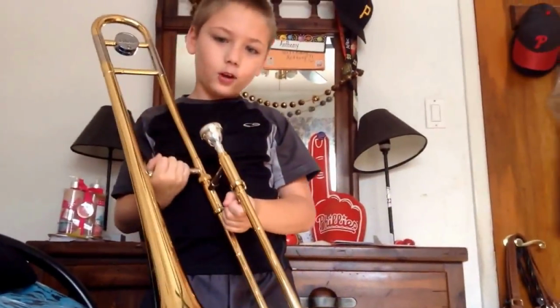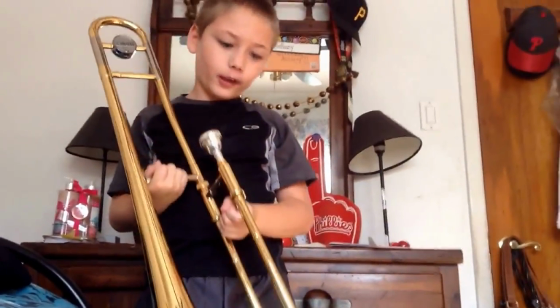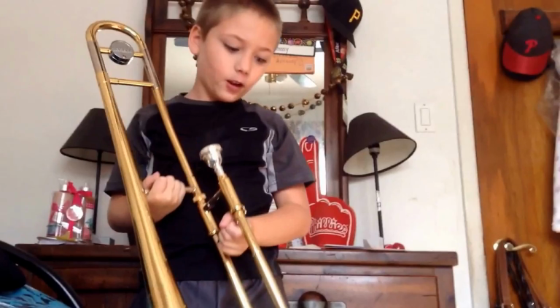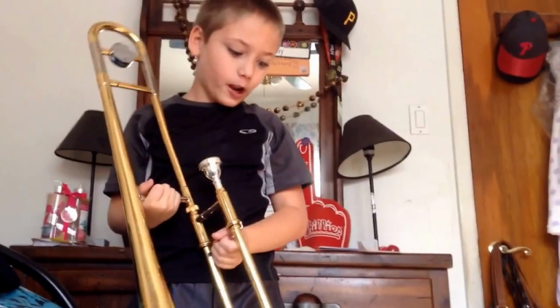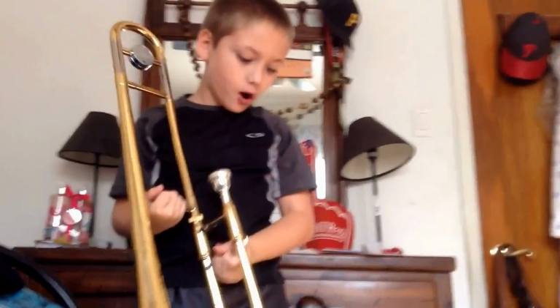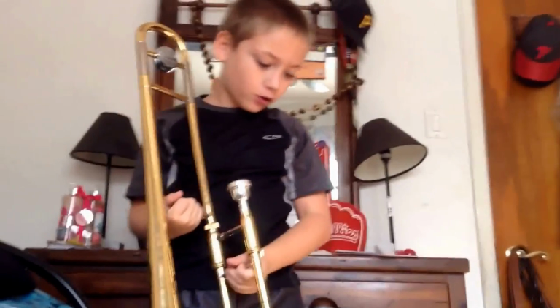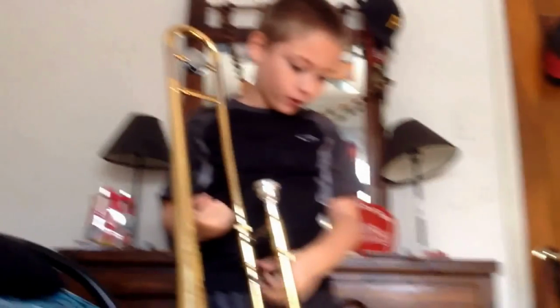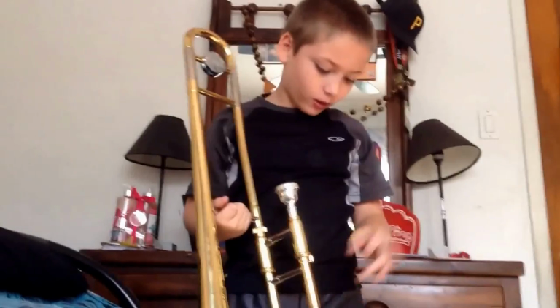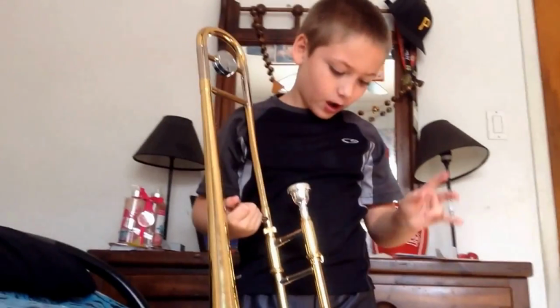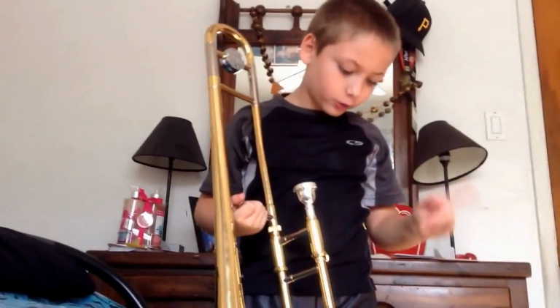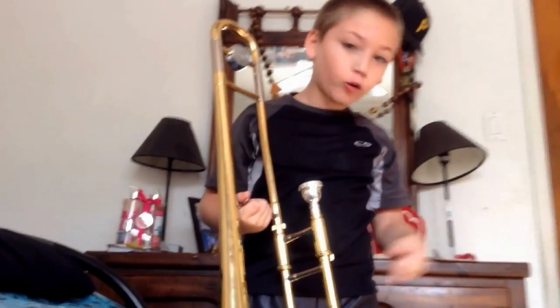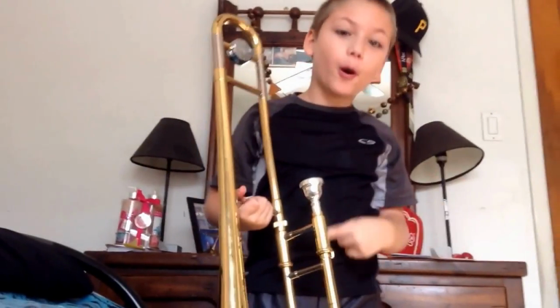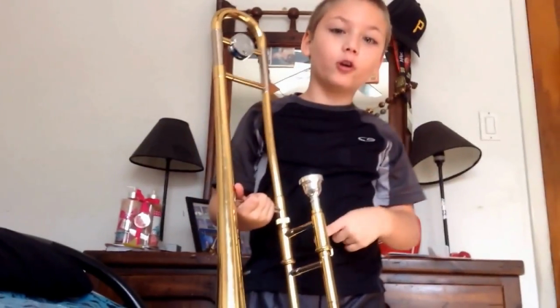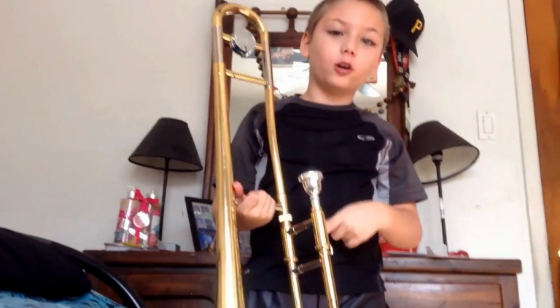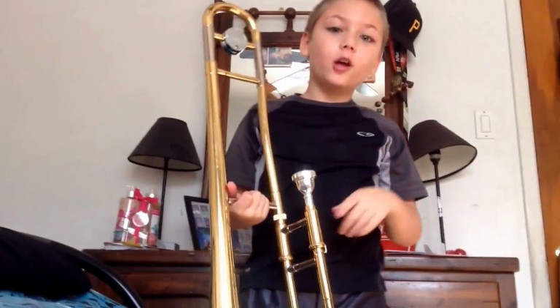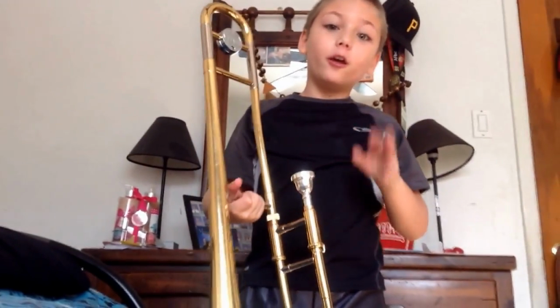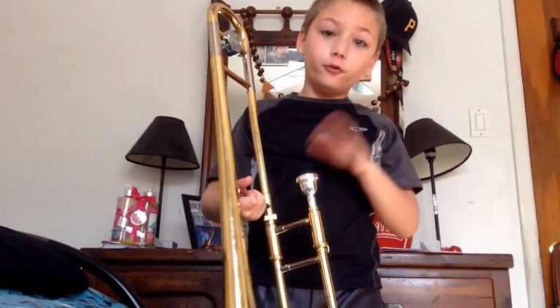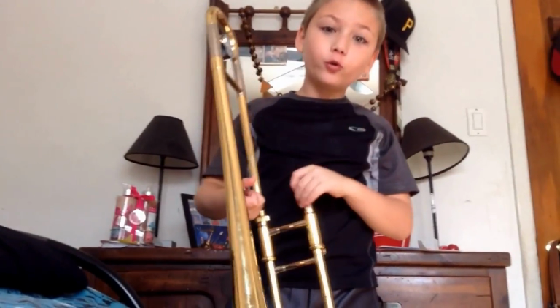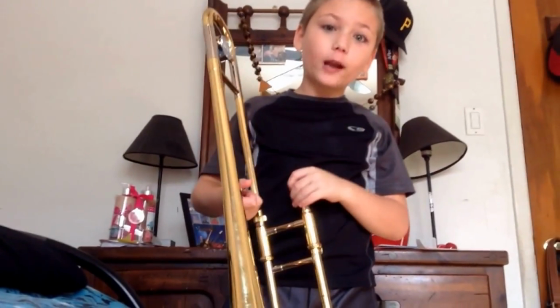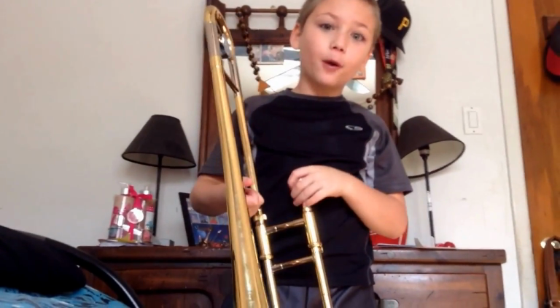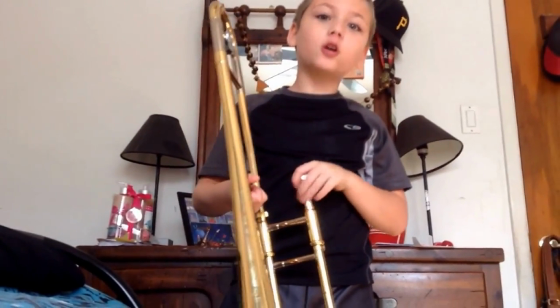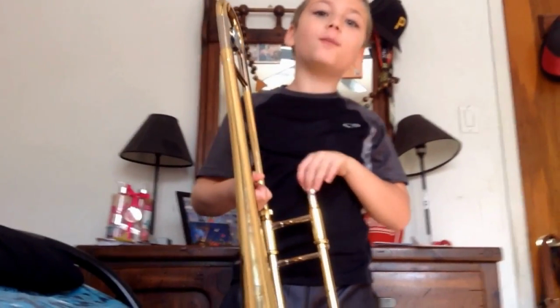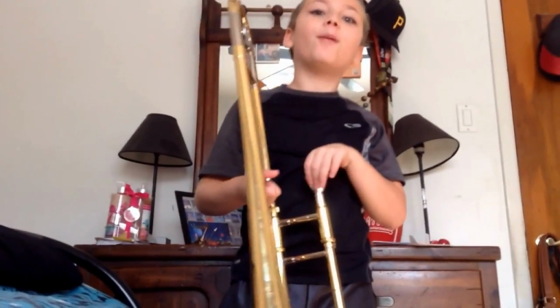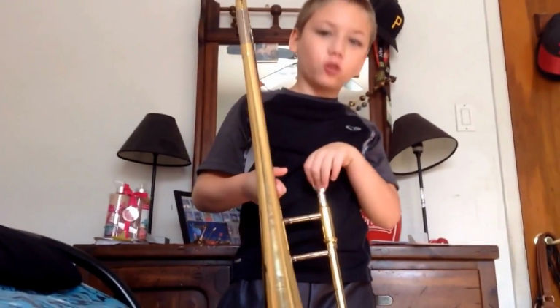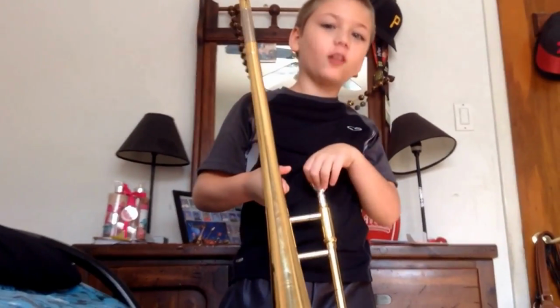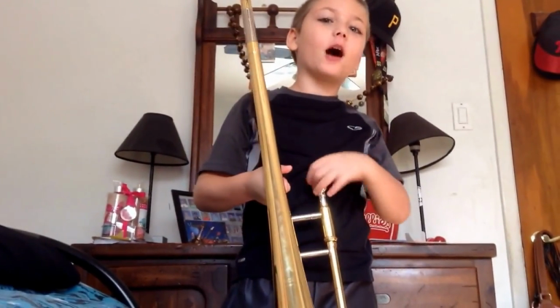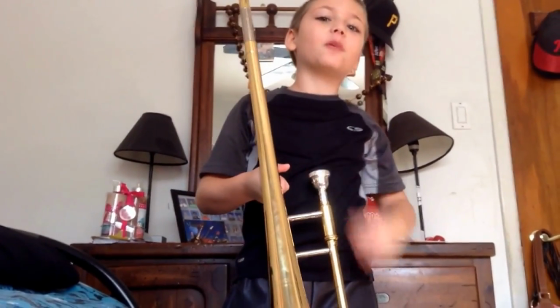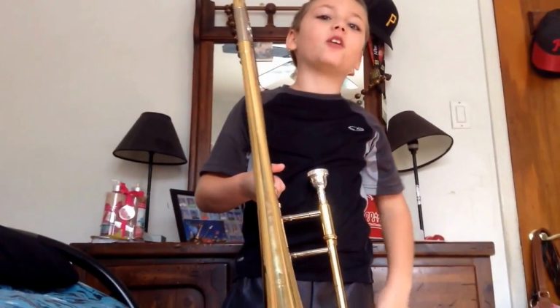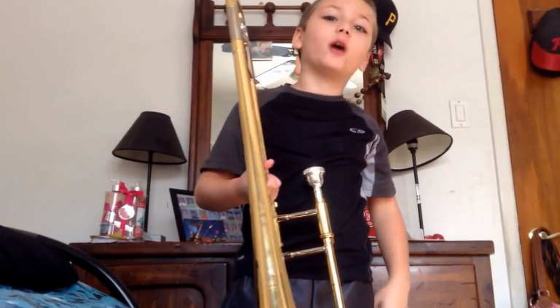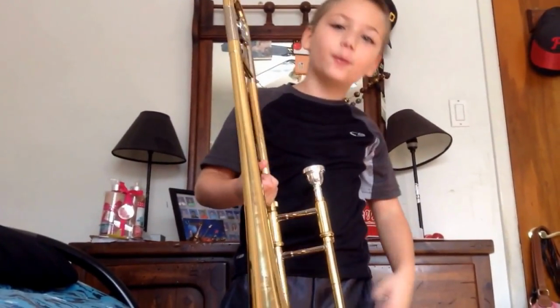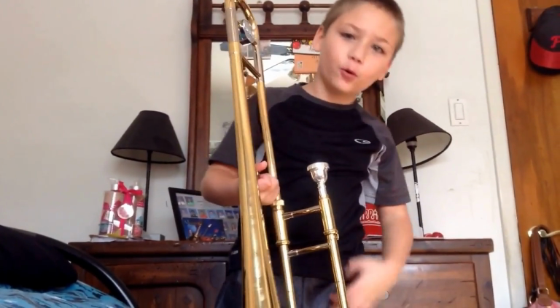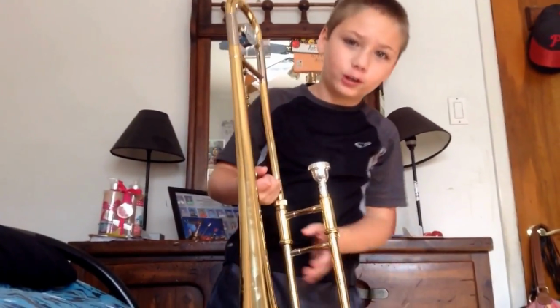Okay, now let's do a boner — if you get a boner, post it in the comments that you got a boner.